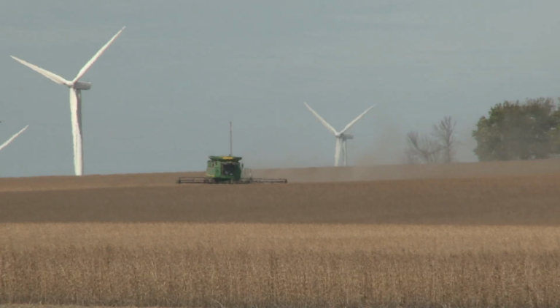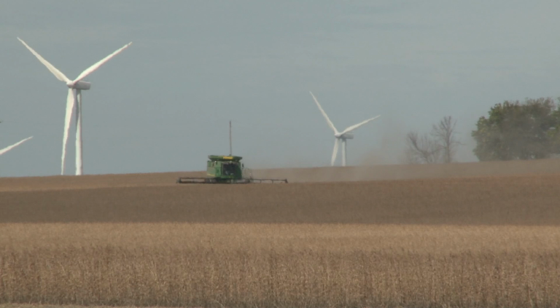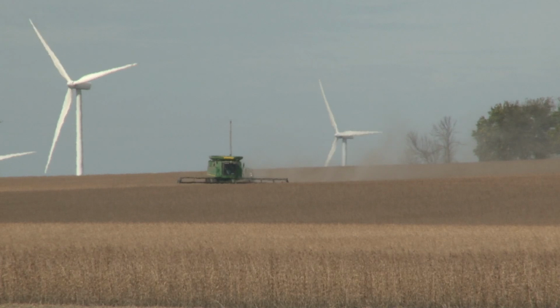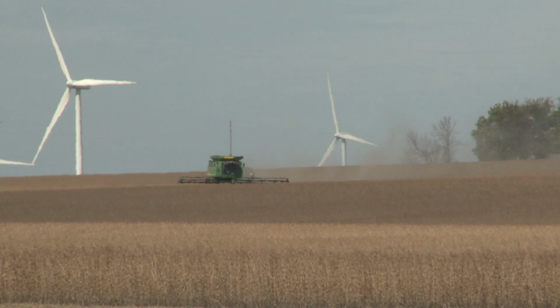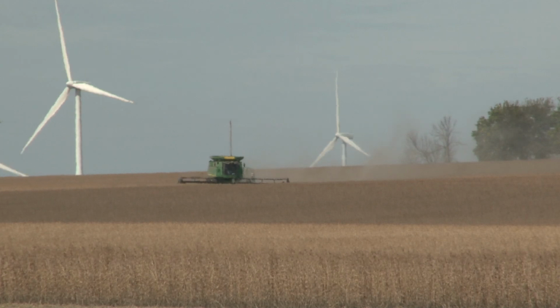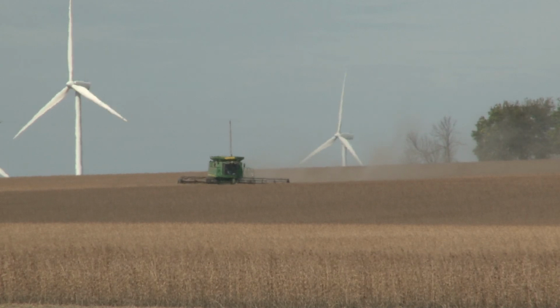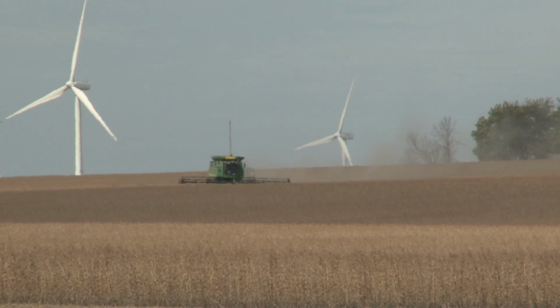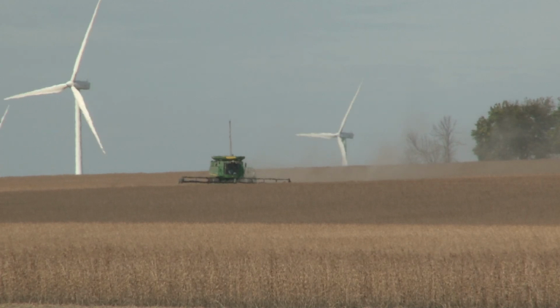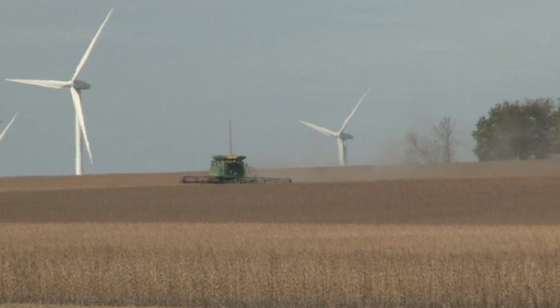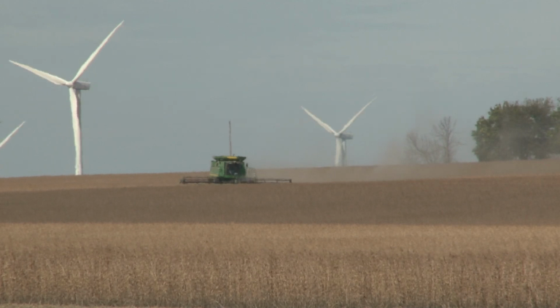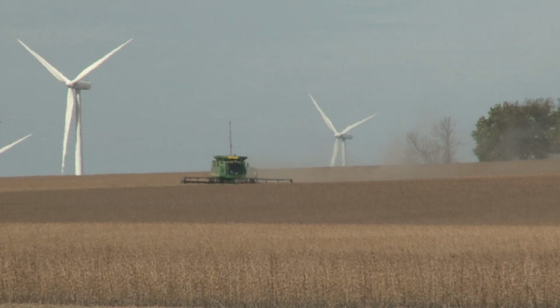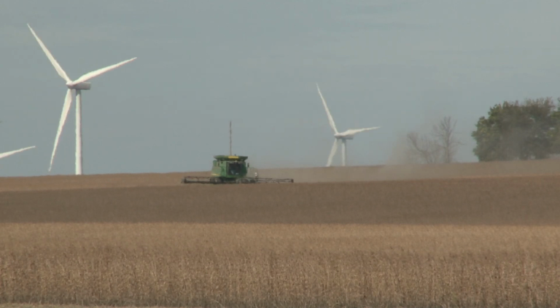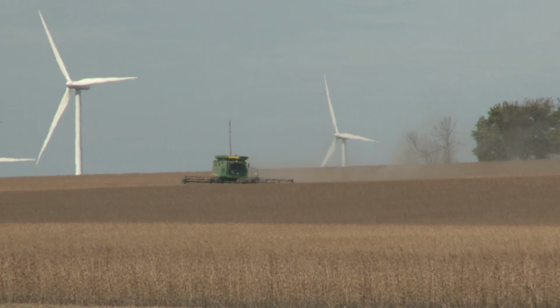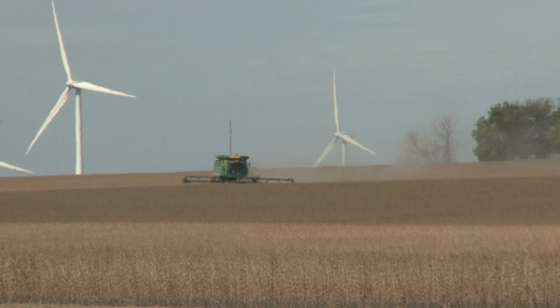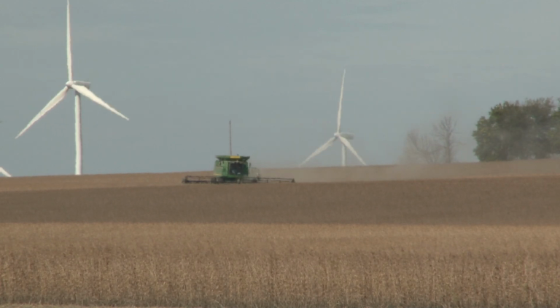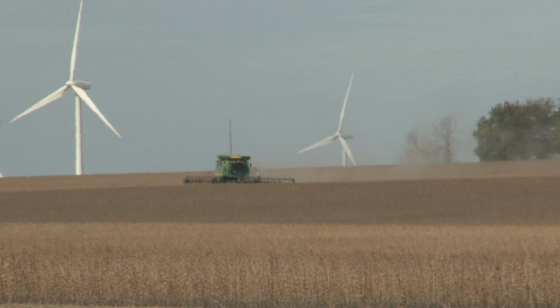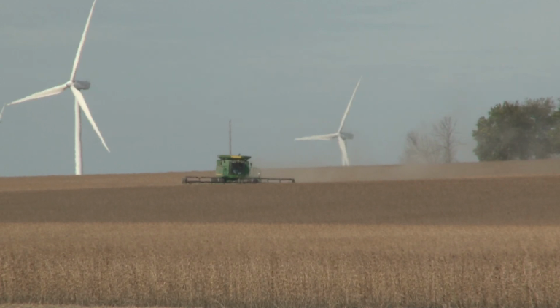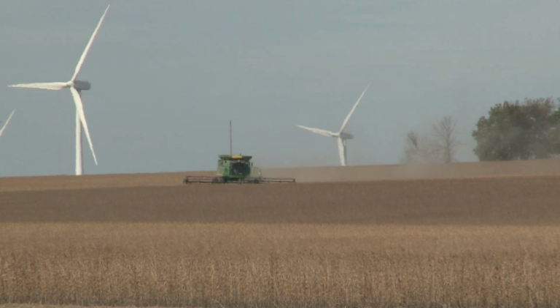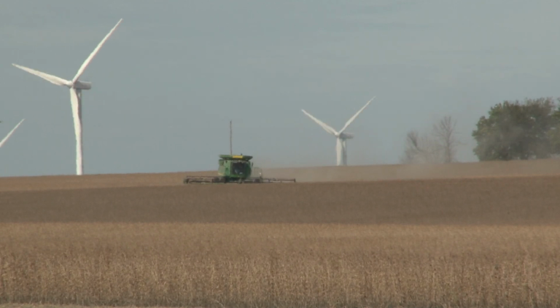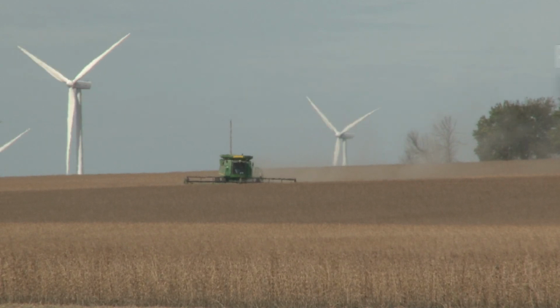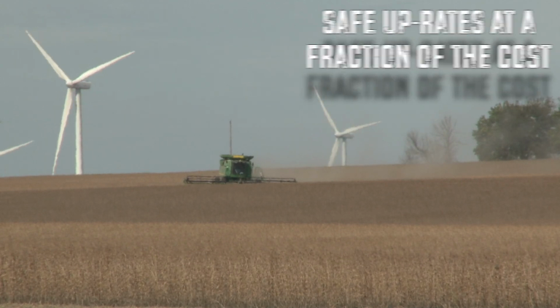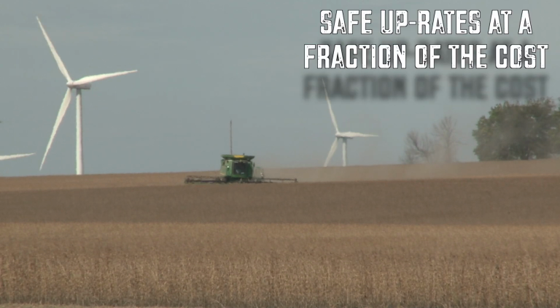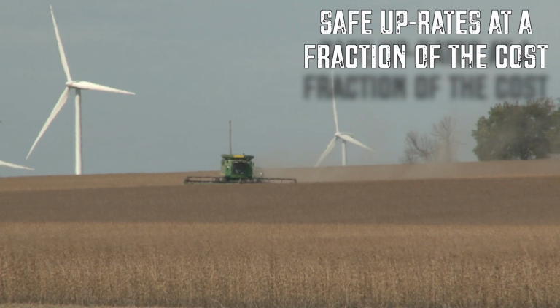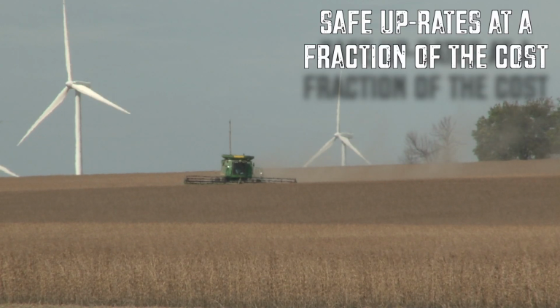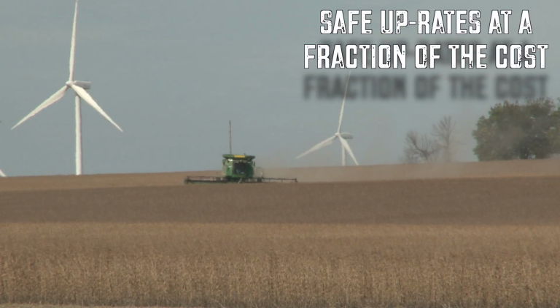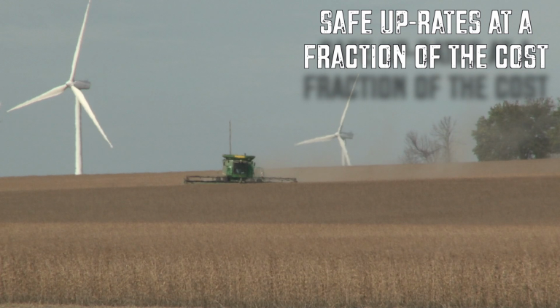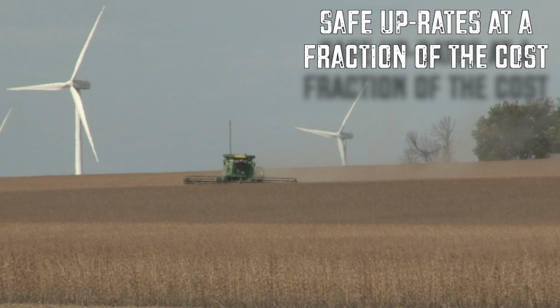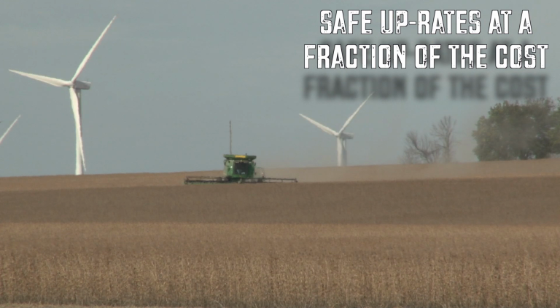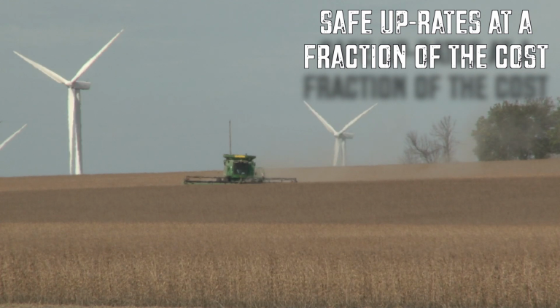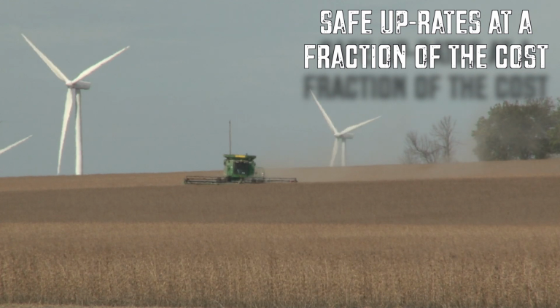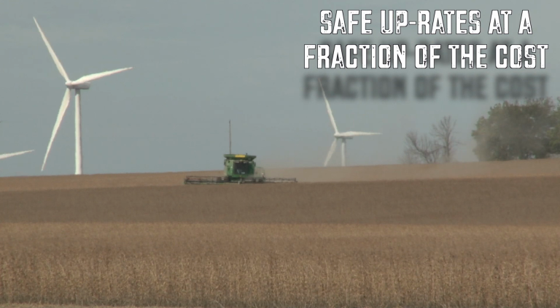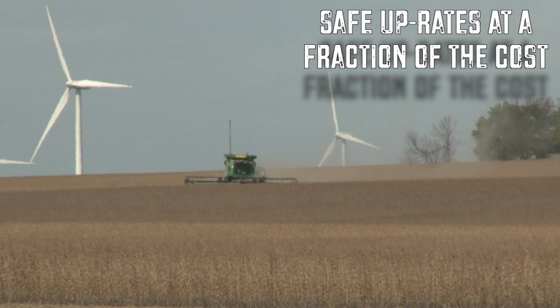Soybean harvest, in particular, I would say is probably the number one reason why we tune a lot of combines.